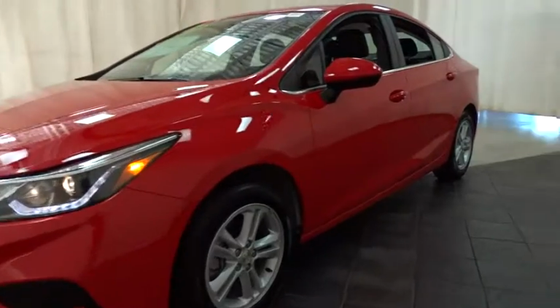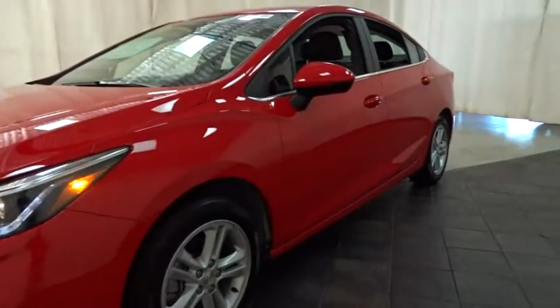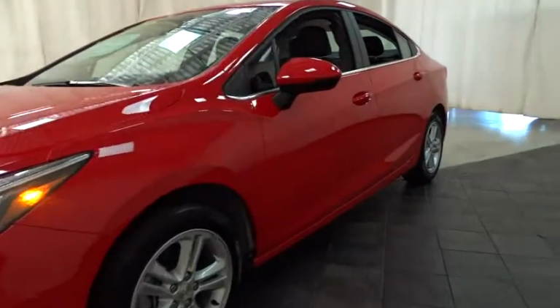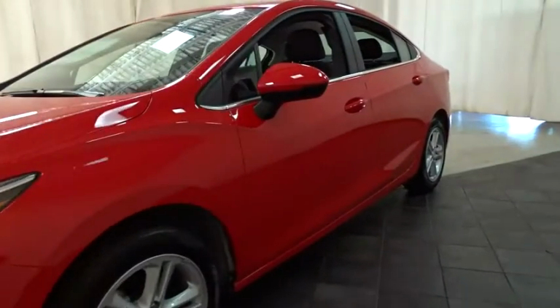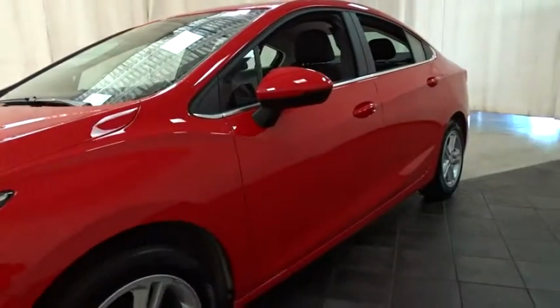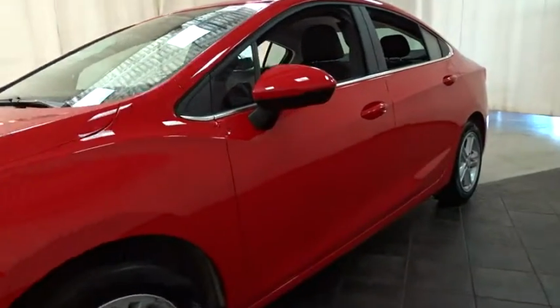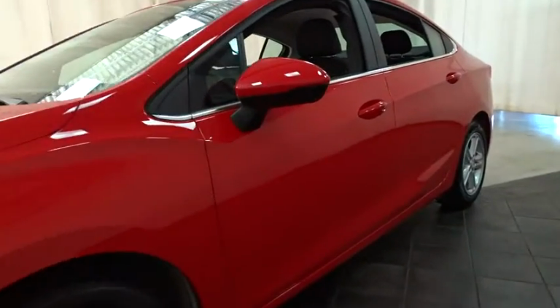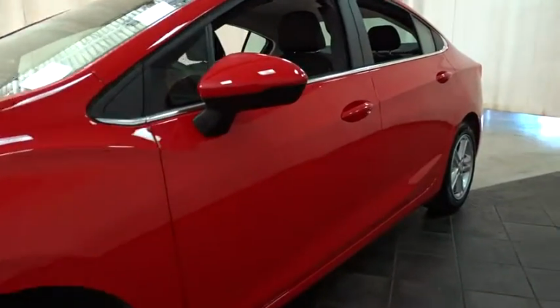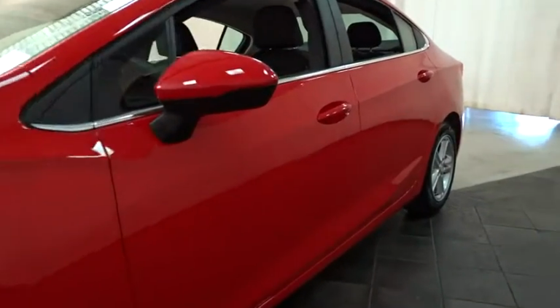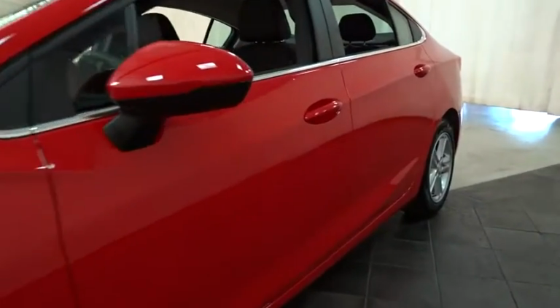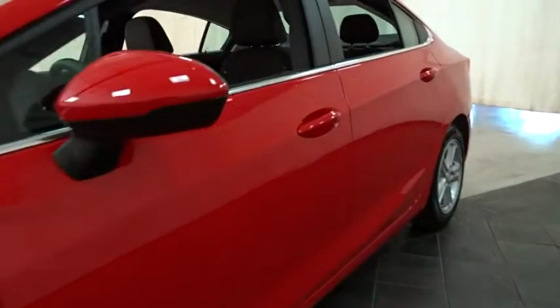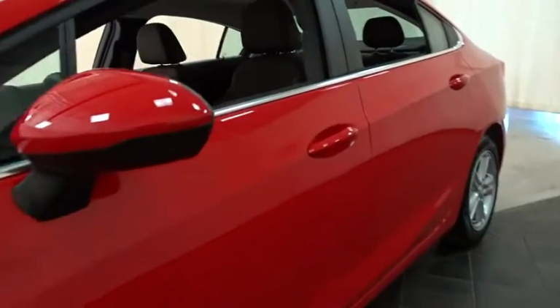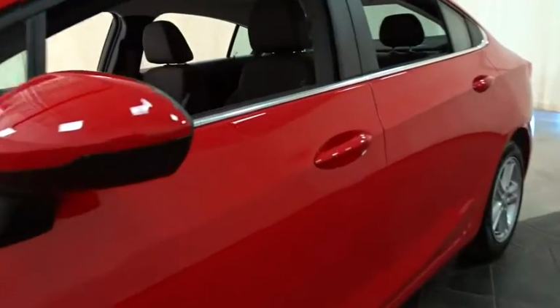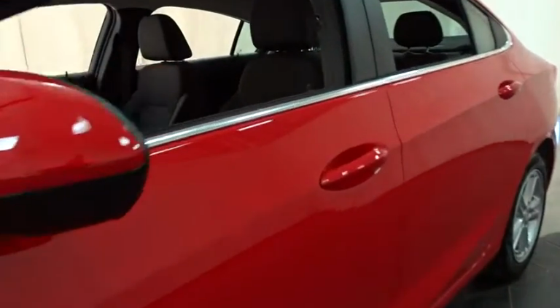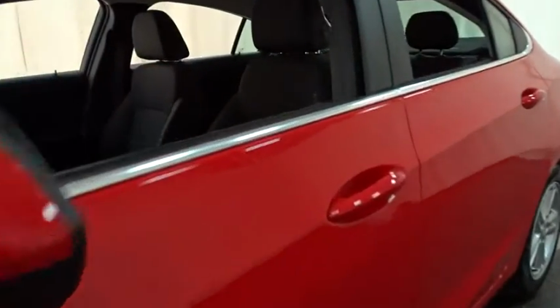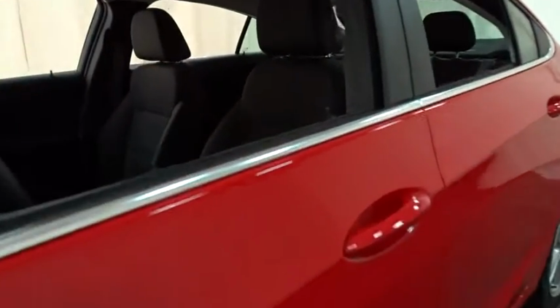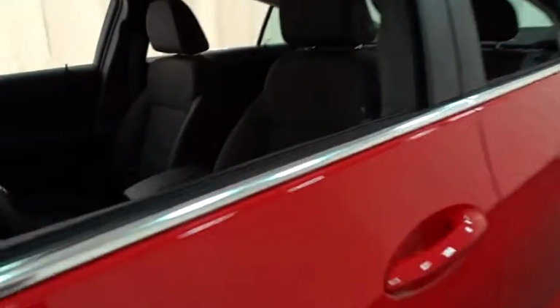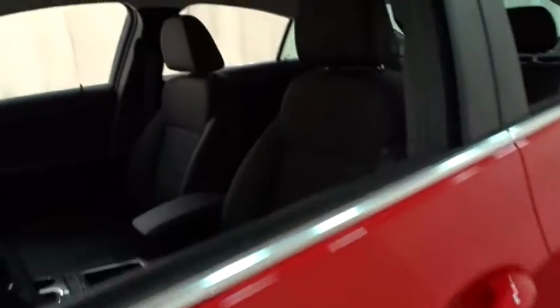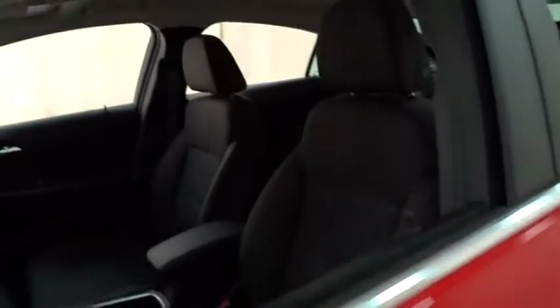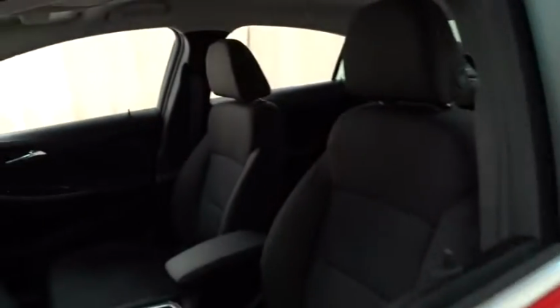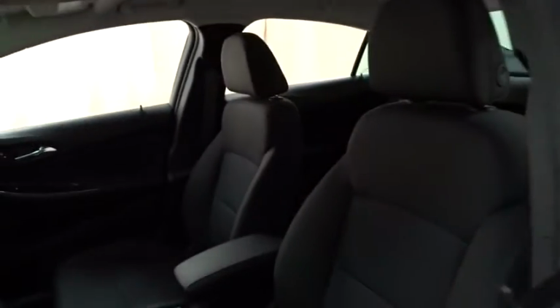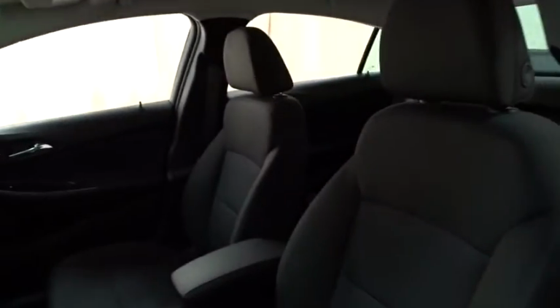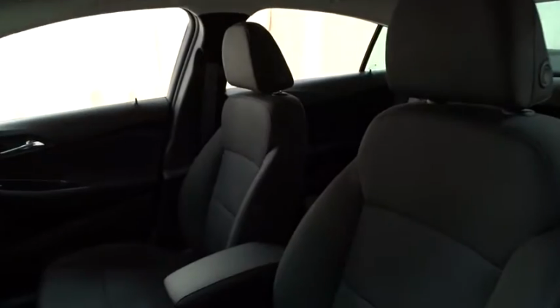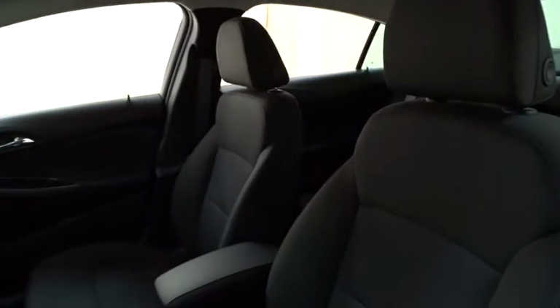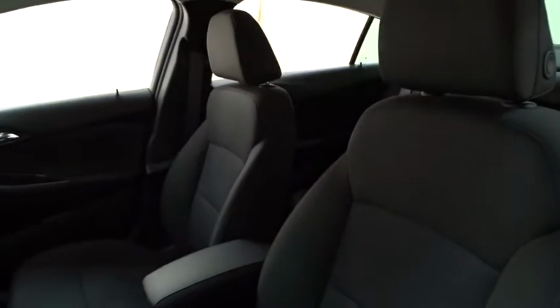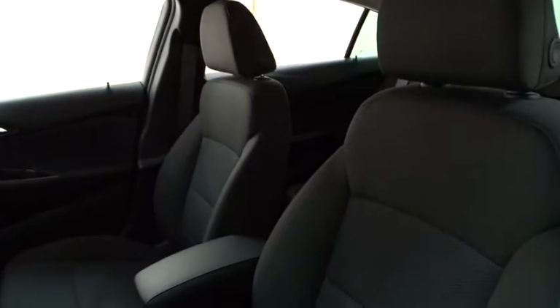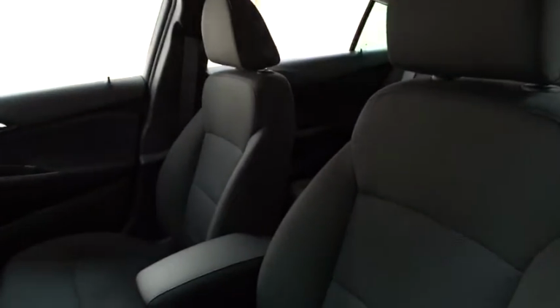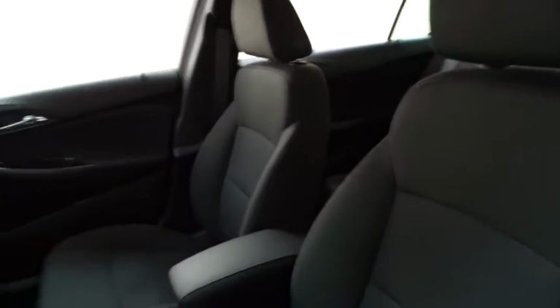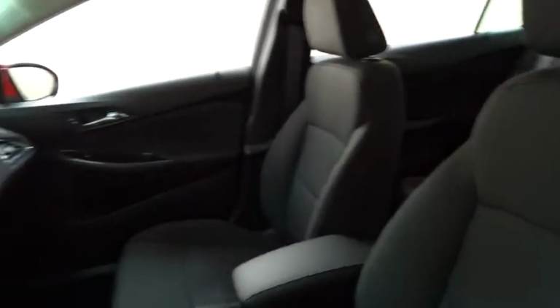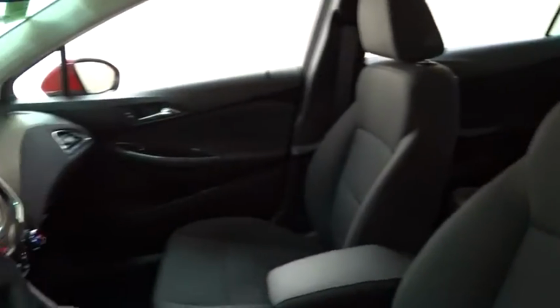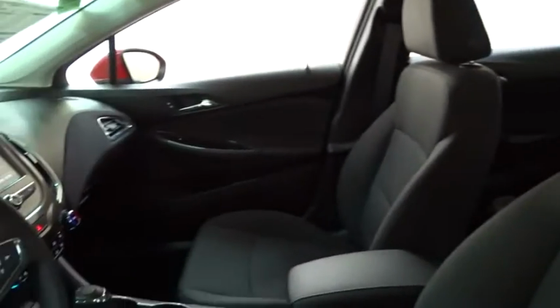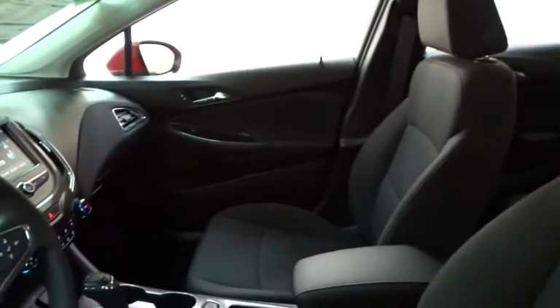Bluetooth. Power steering. Adjustable steering wheel. Cruise control. Four-wheel disc brakes. Aluminum wheels. Floor mats.